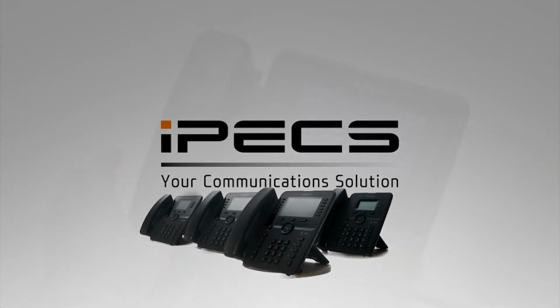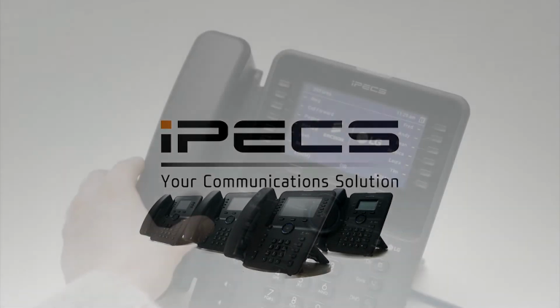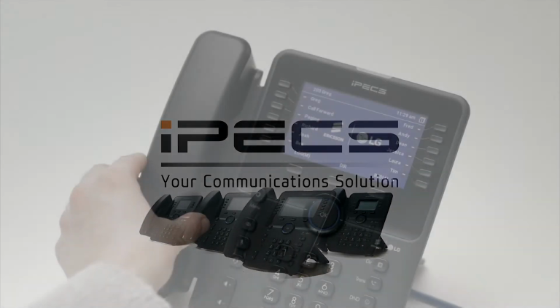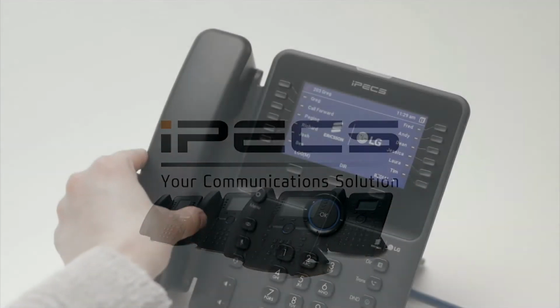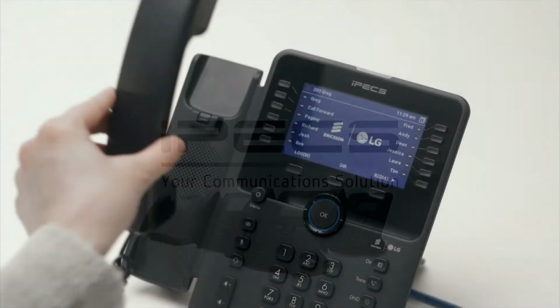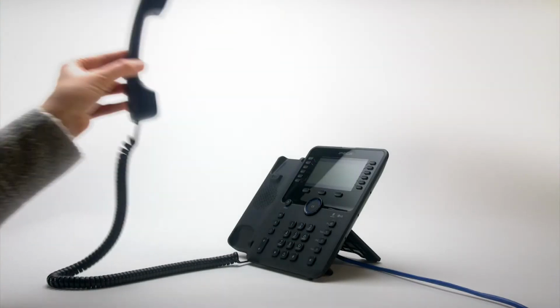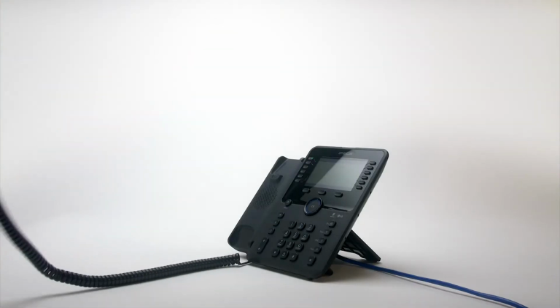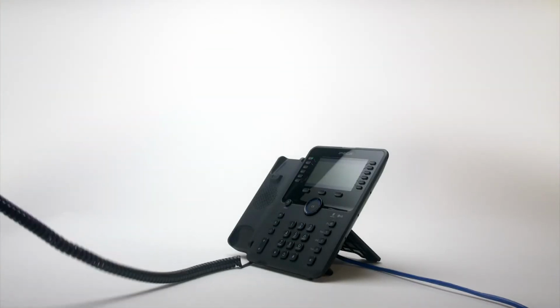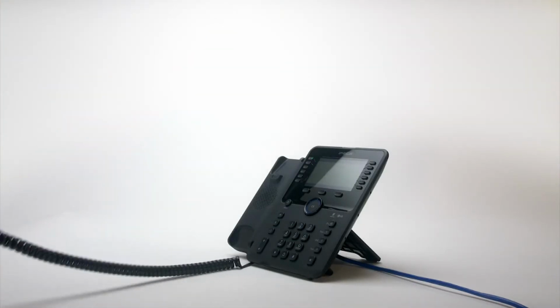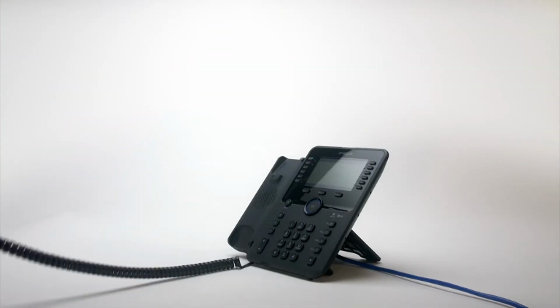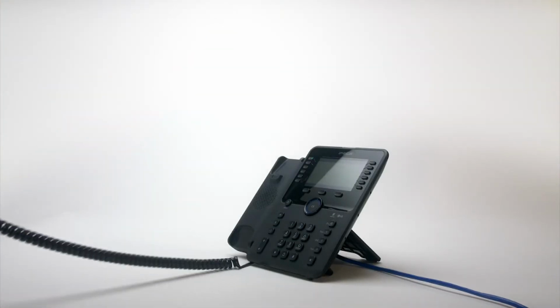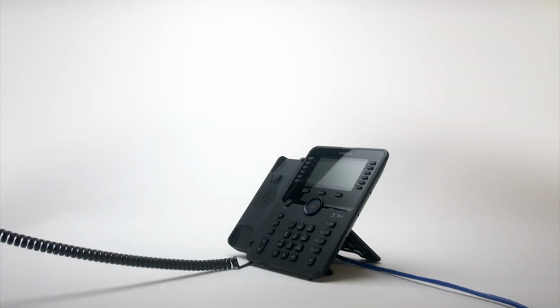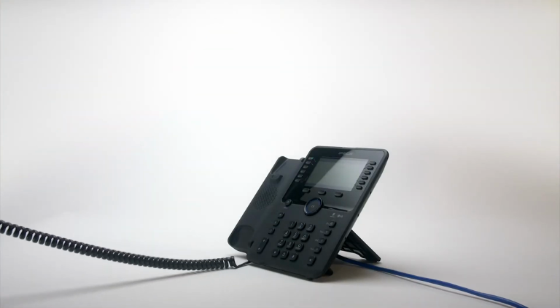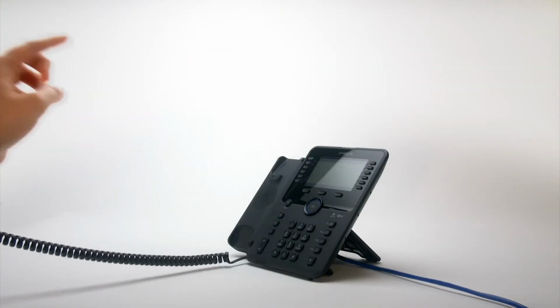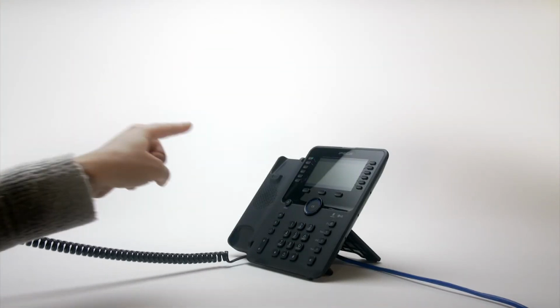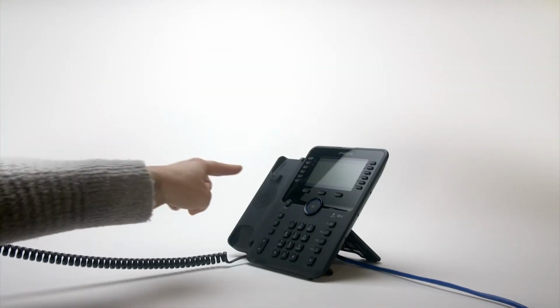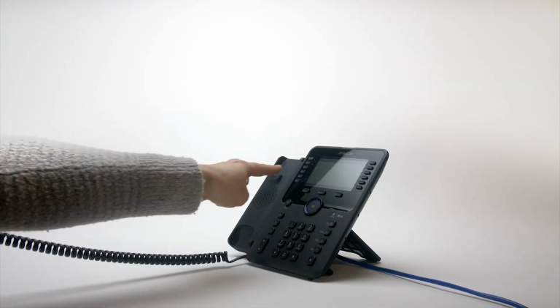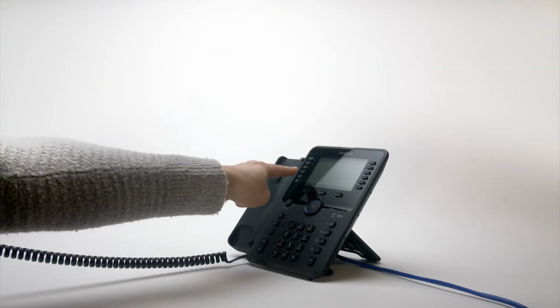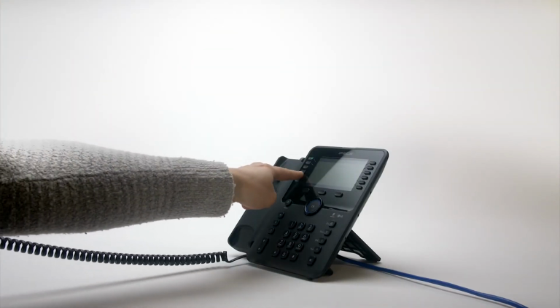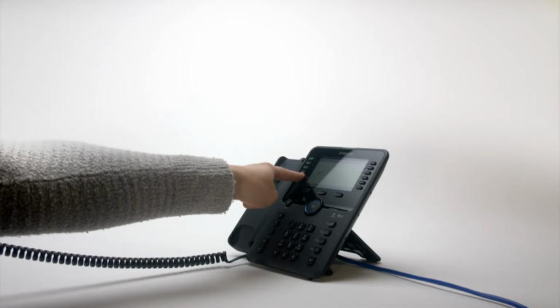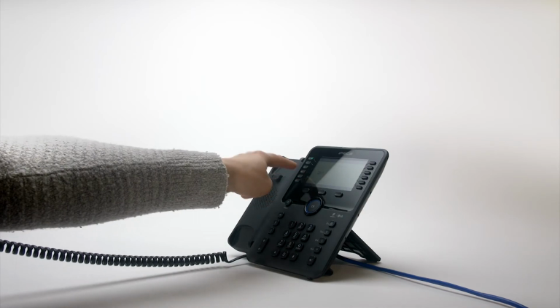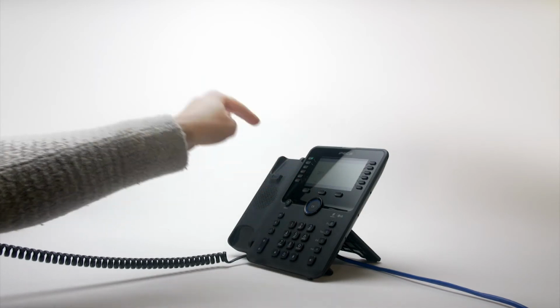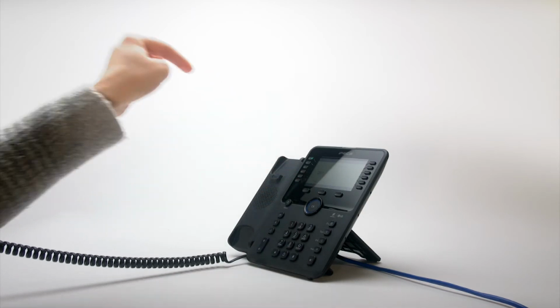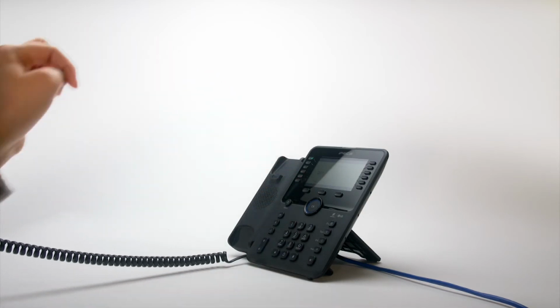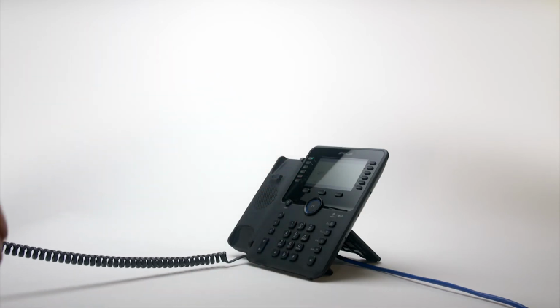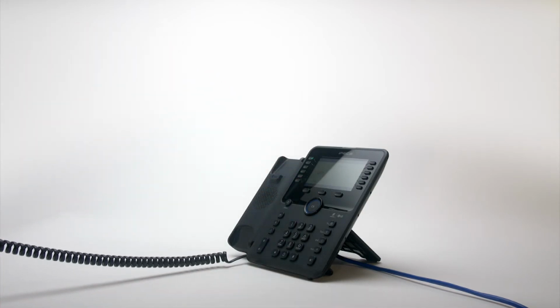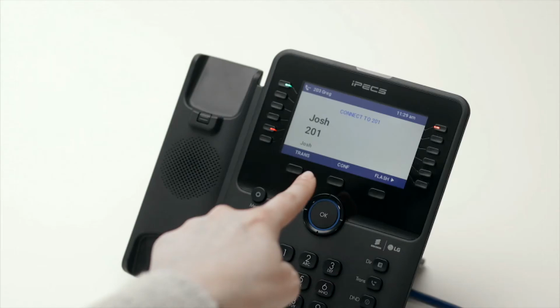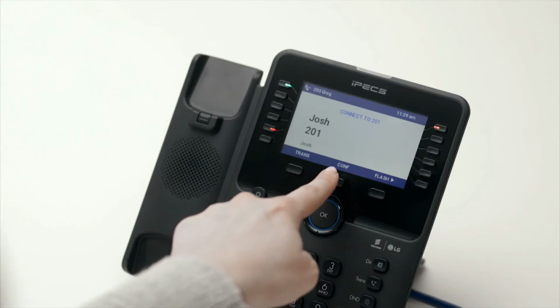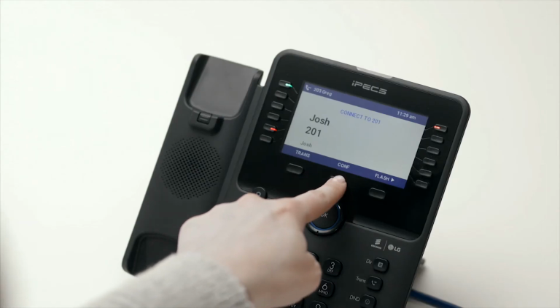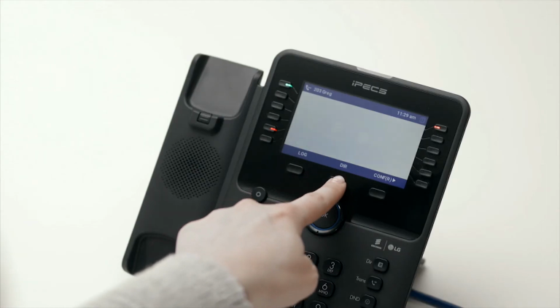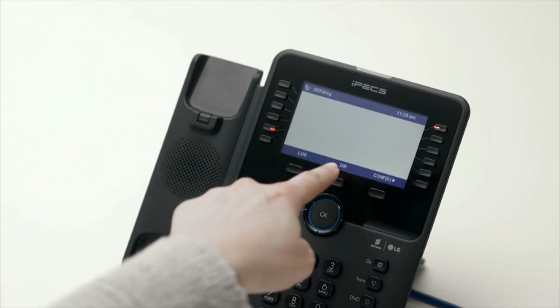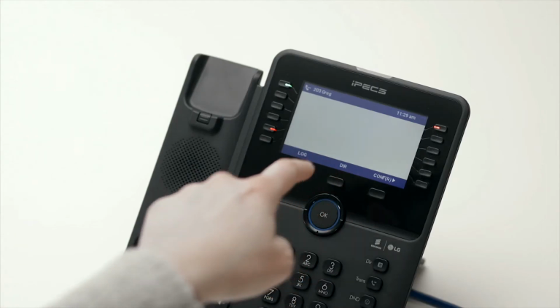To create a conference call, call the first party. Once connected, press the Comp soft key.